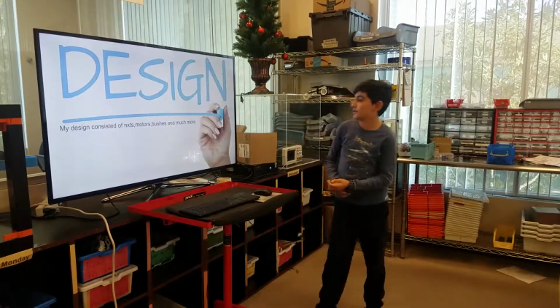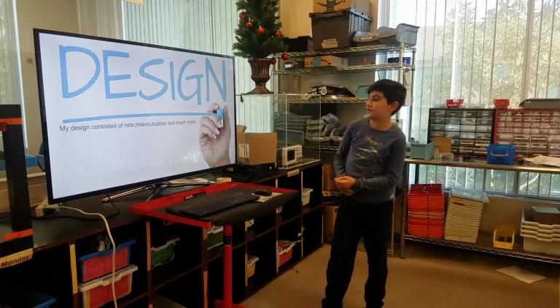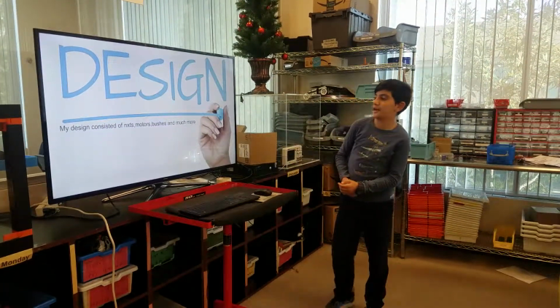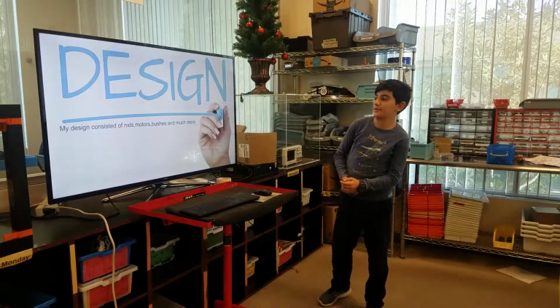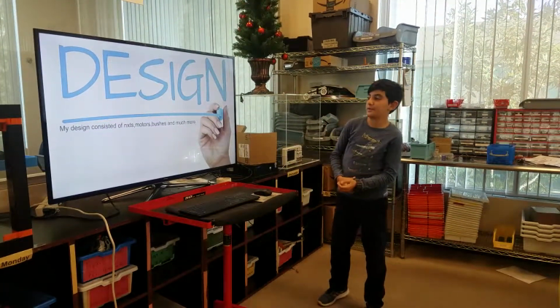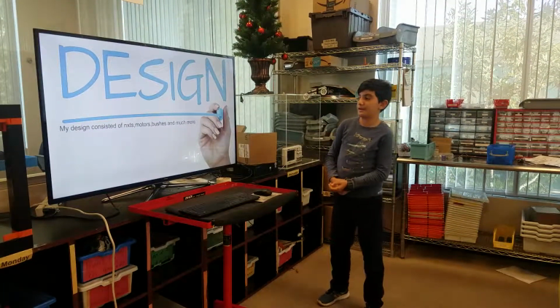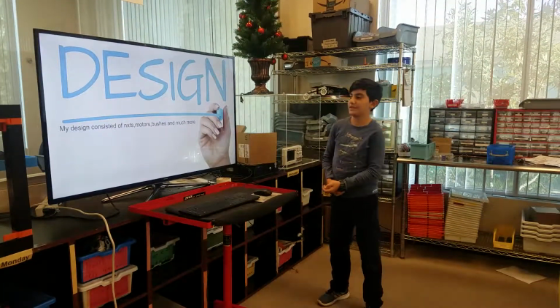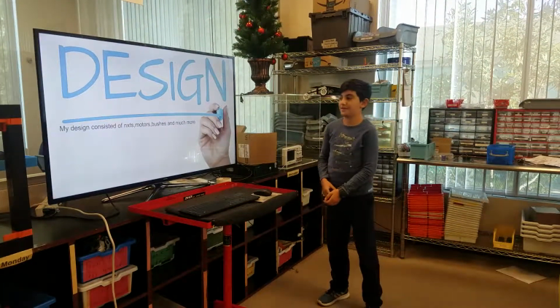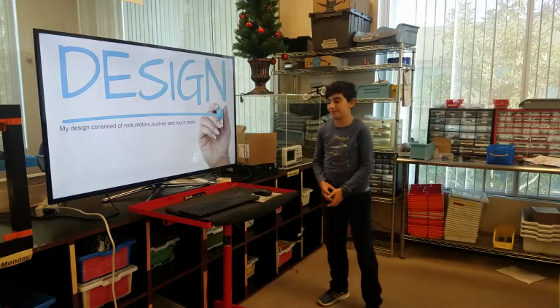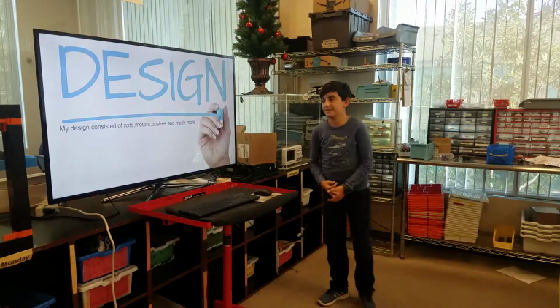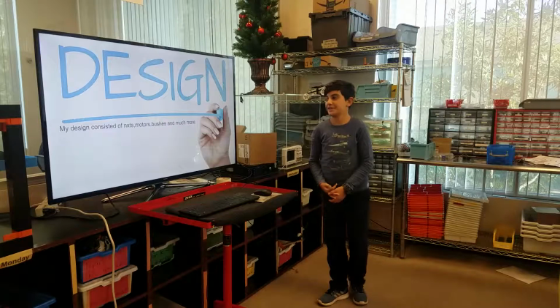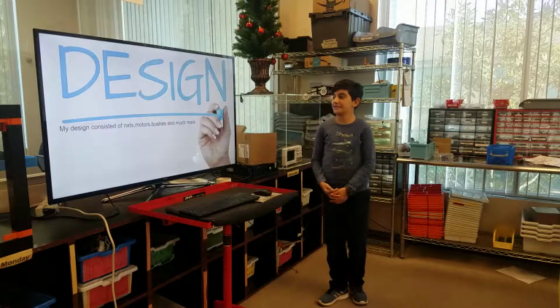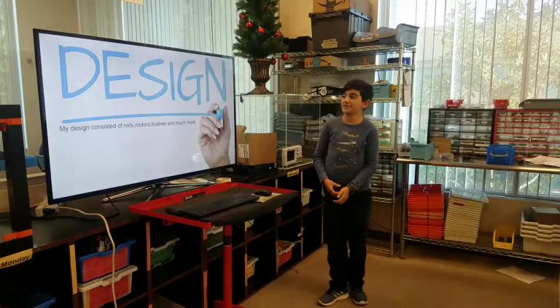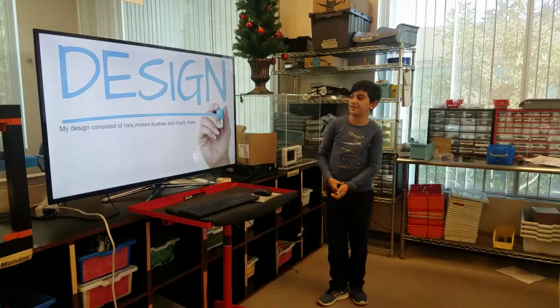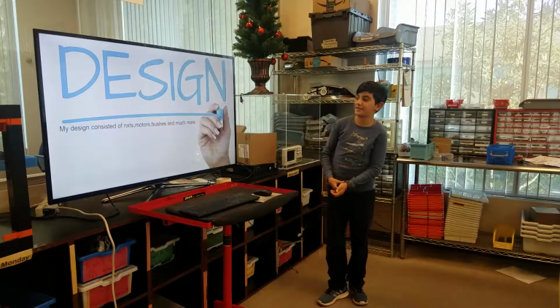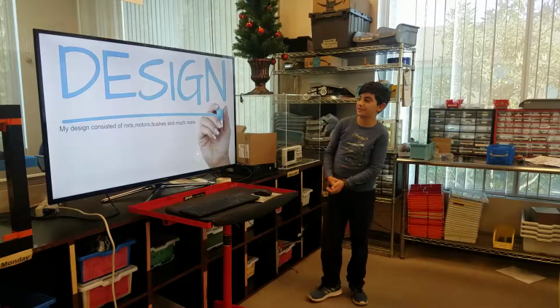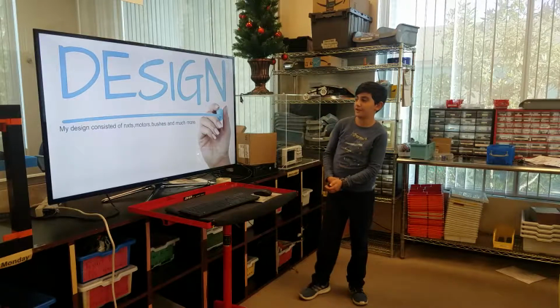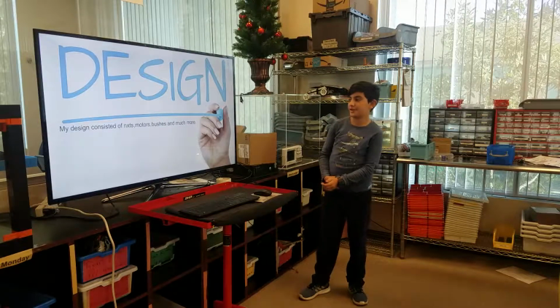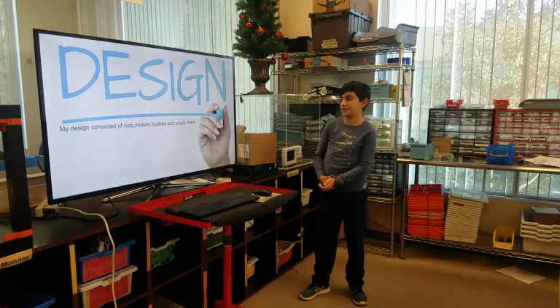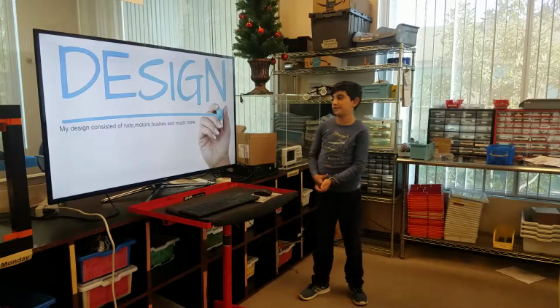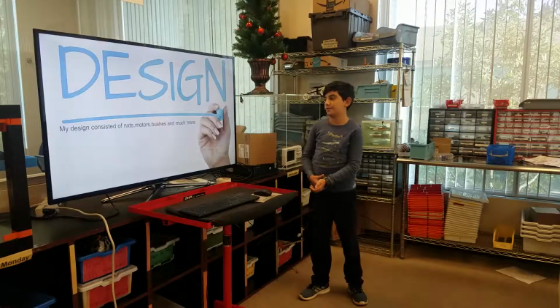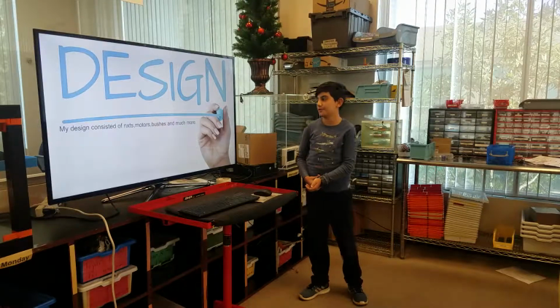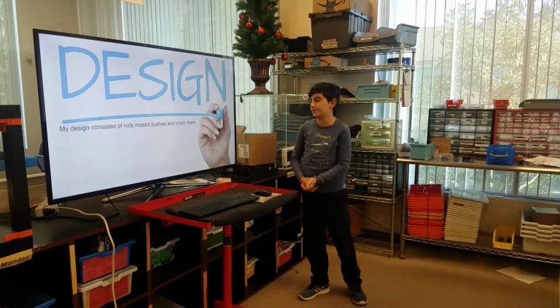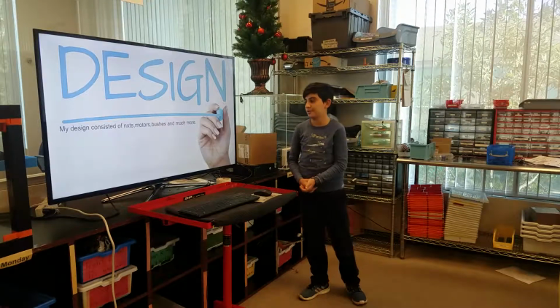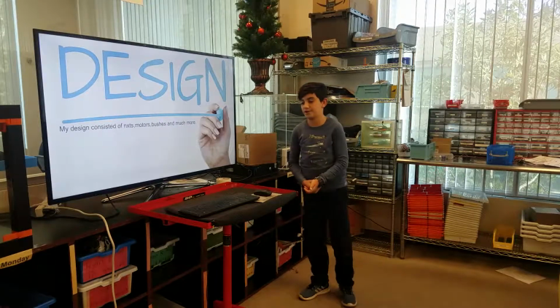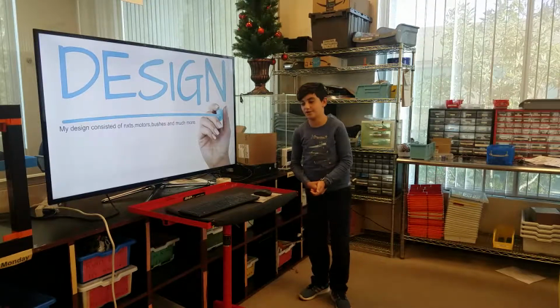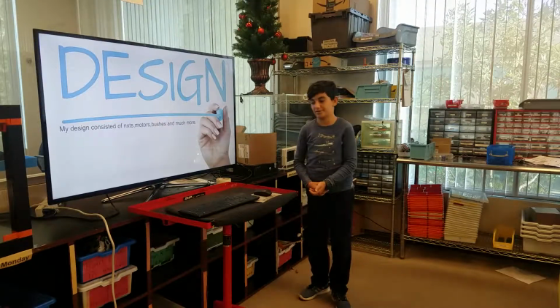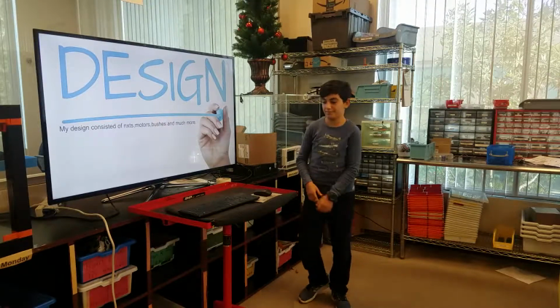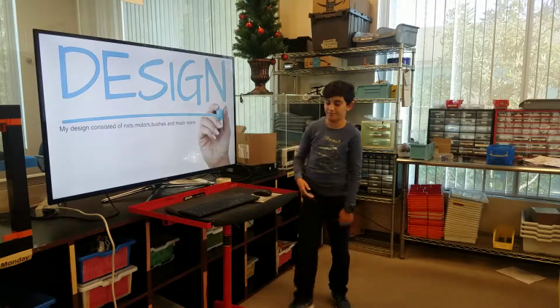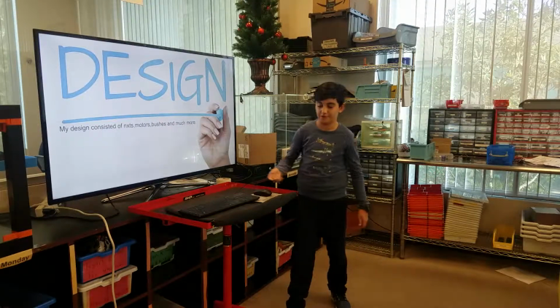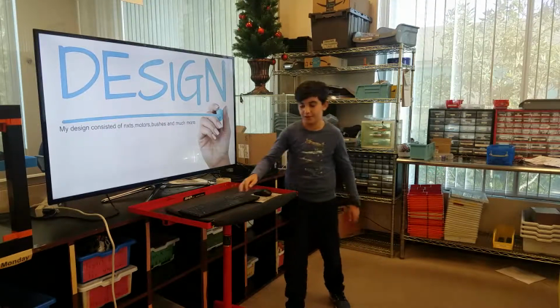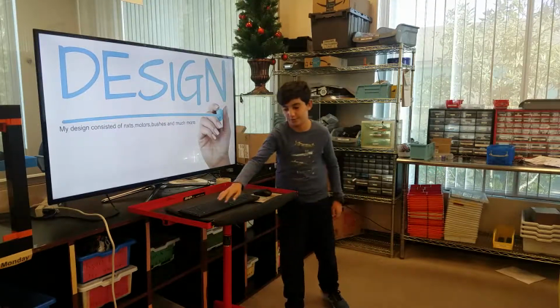Design. My design consisted of NXTs, motors, bushings, and a lot more.